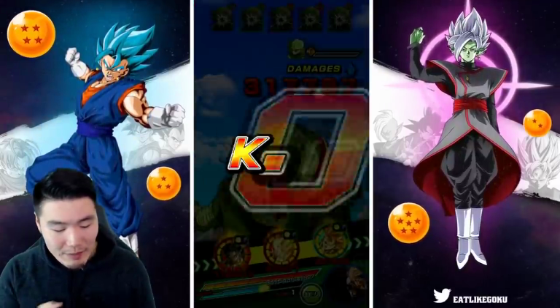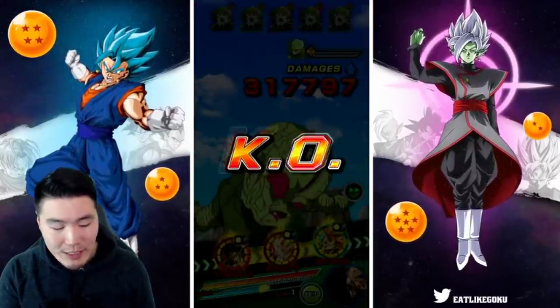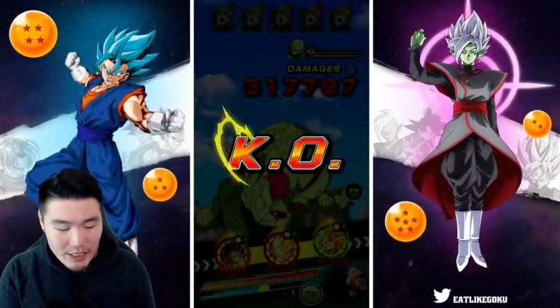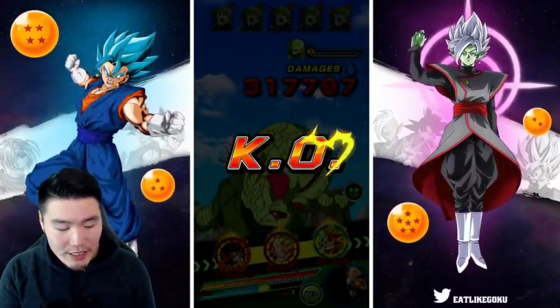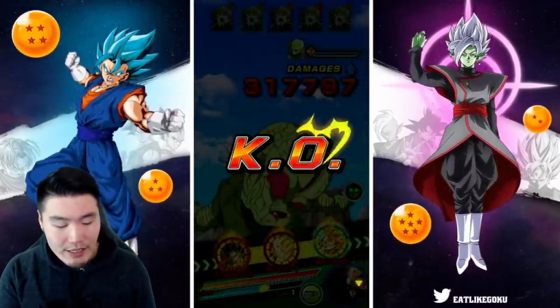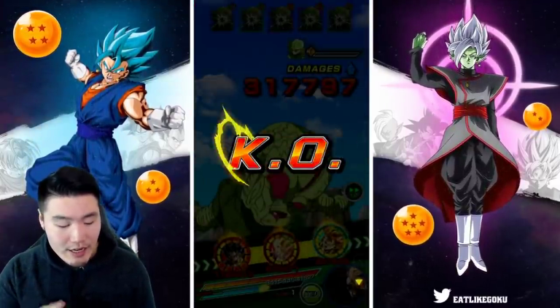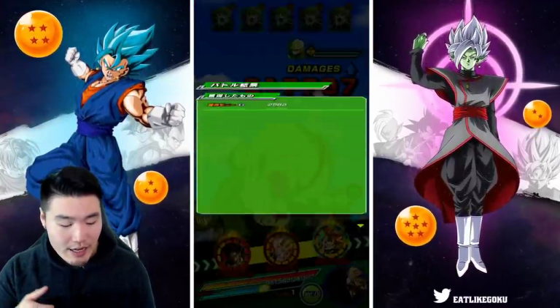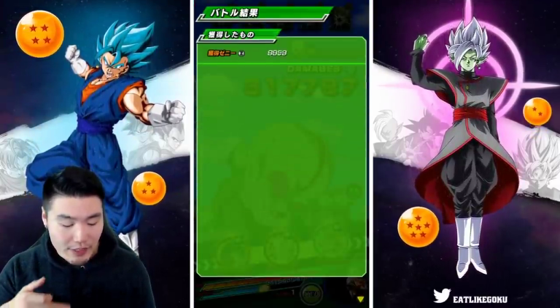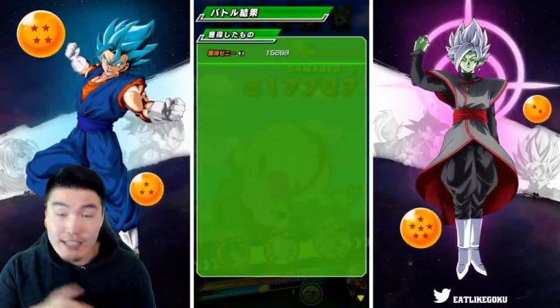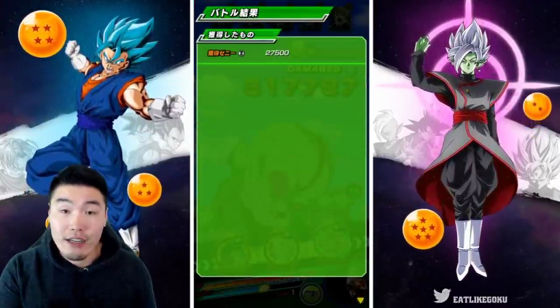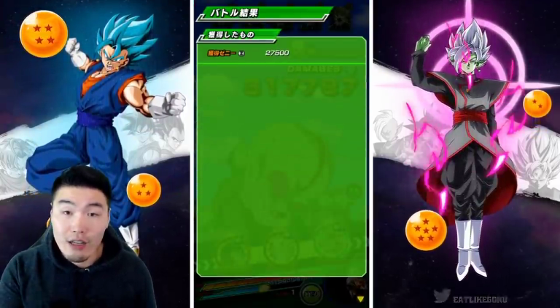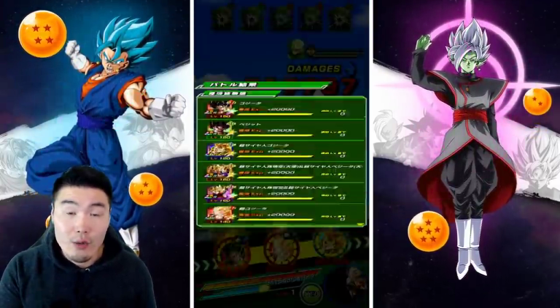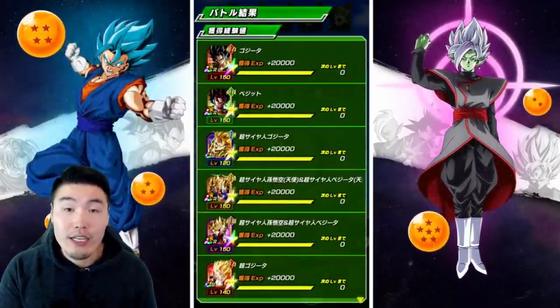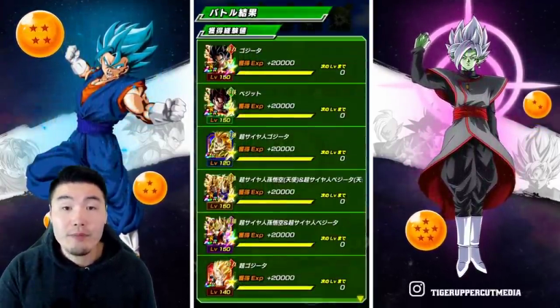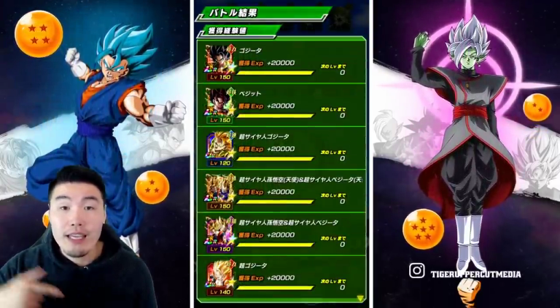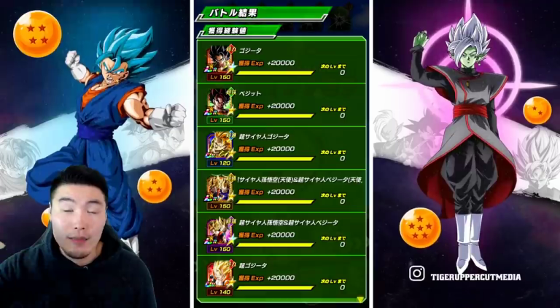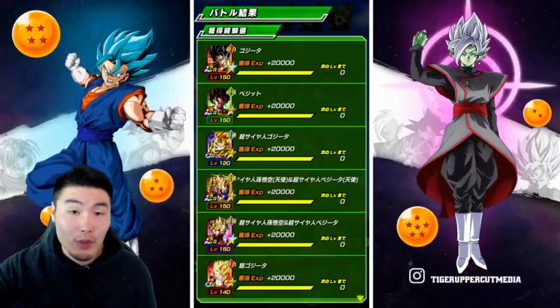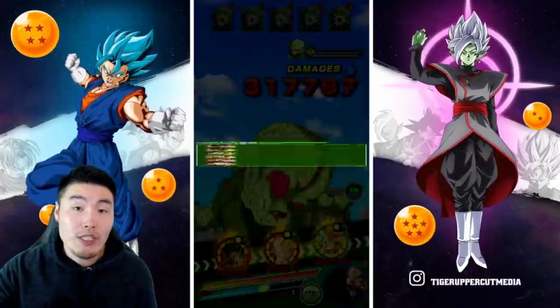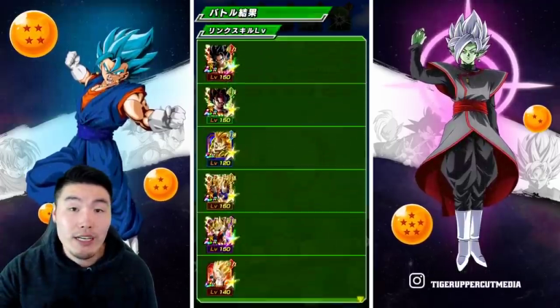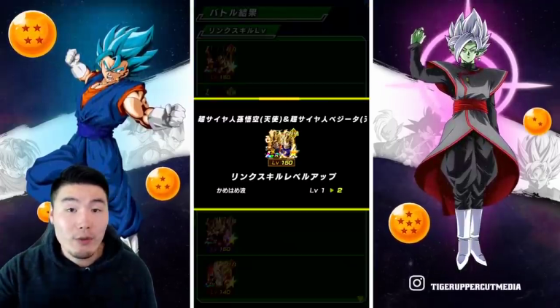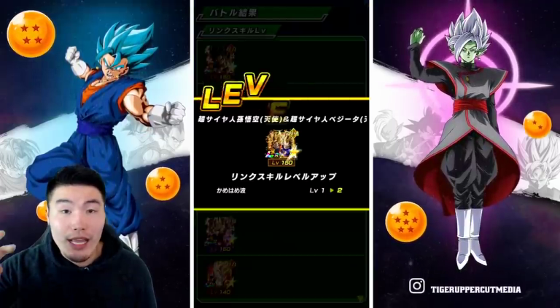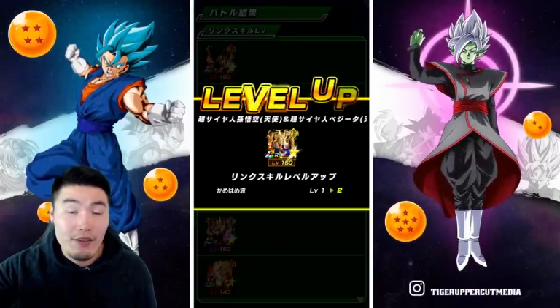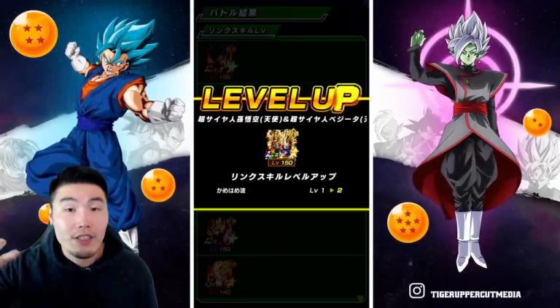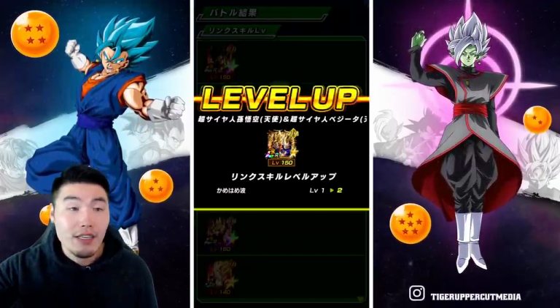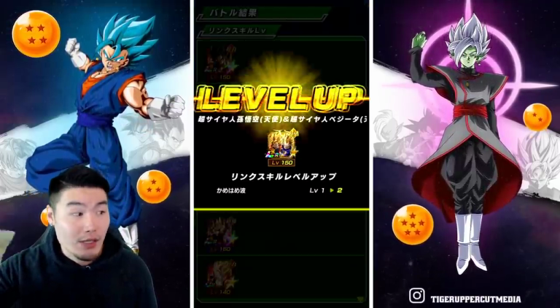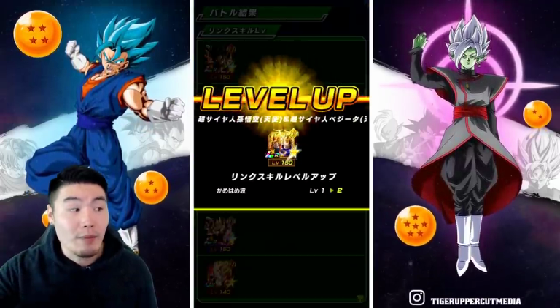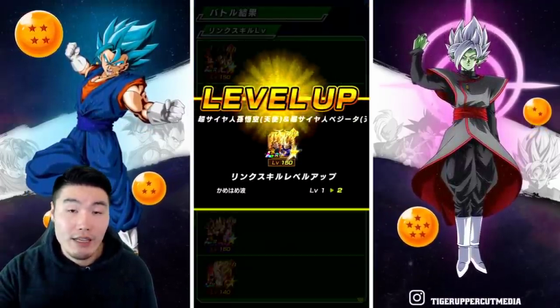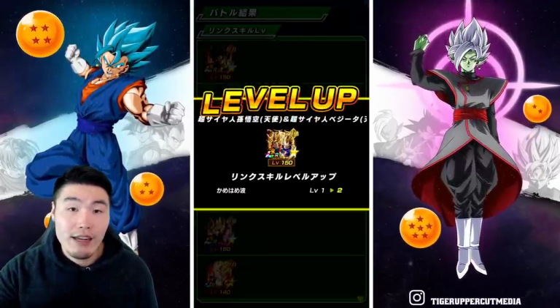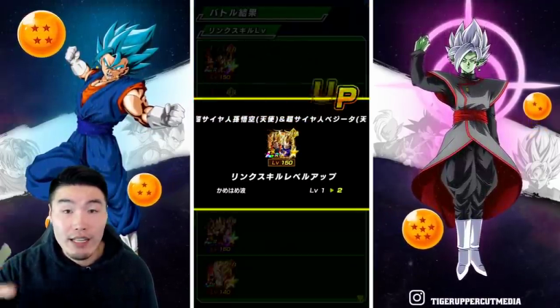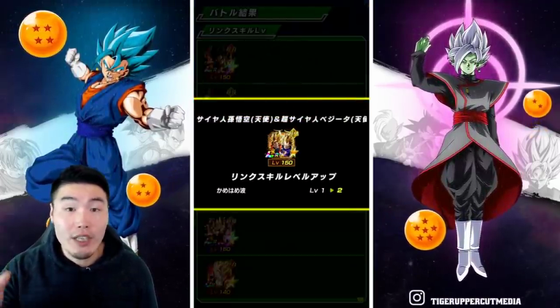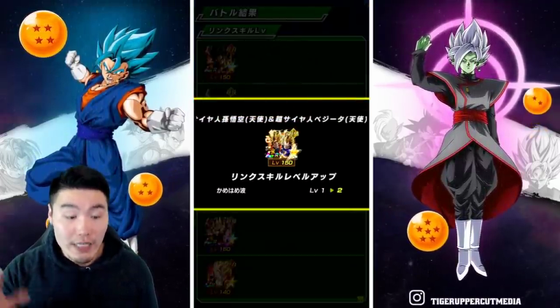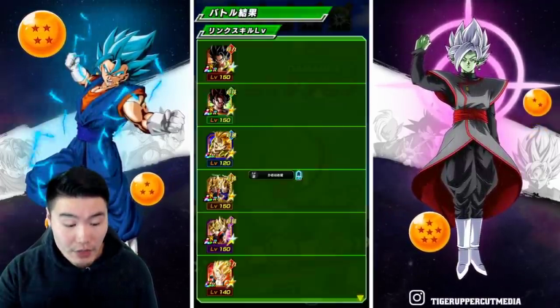The base Gogeta here — for the STR LR Gogeta and the blue Gogeta — will have some links that are leveled up individually.